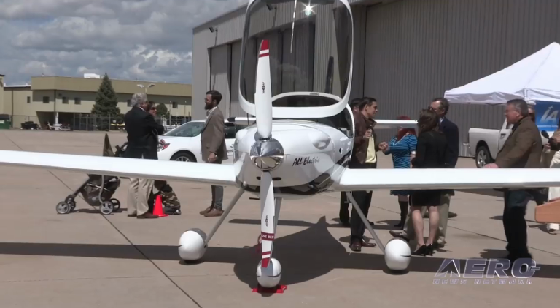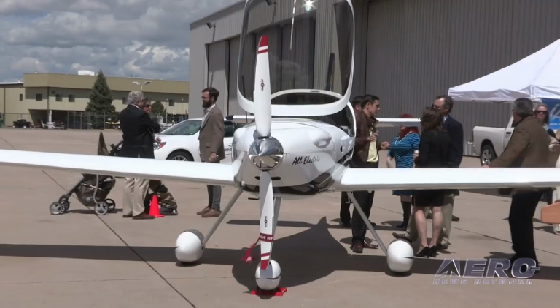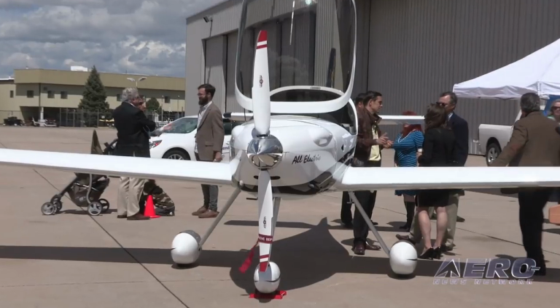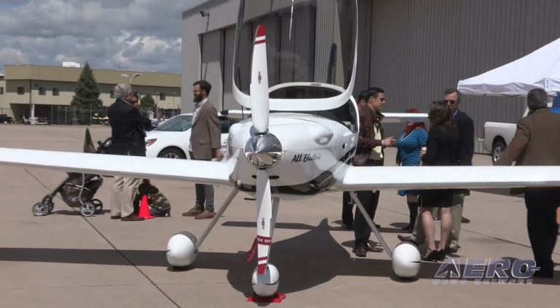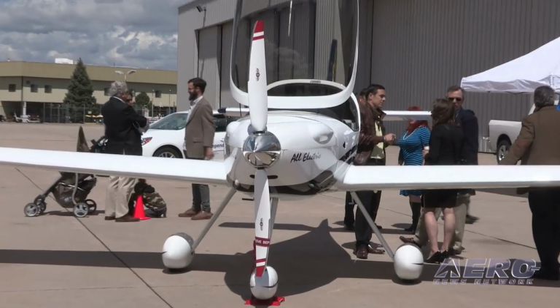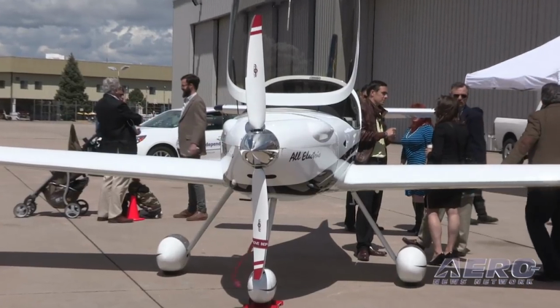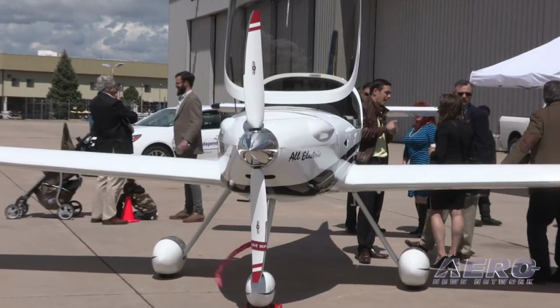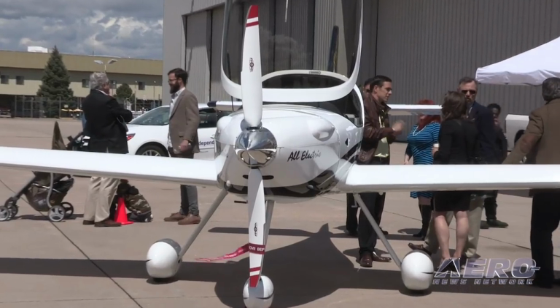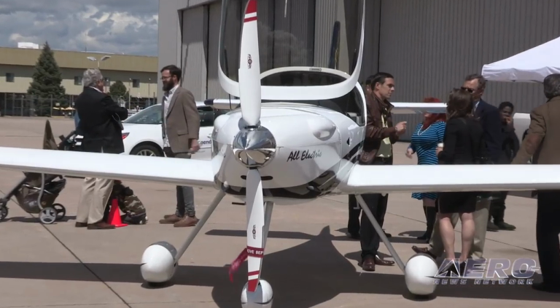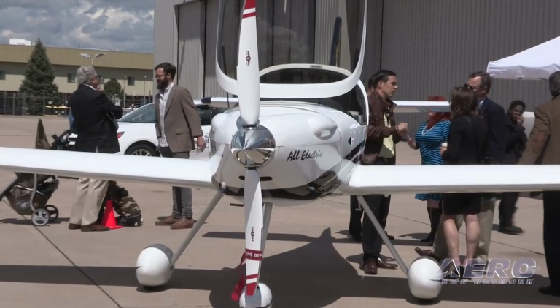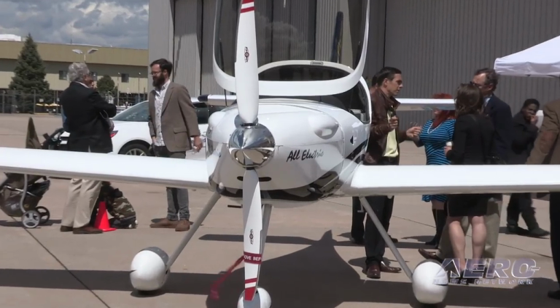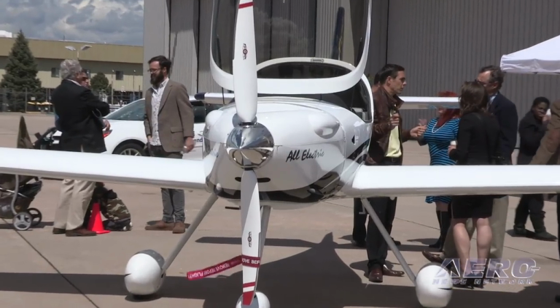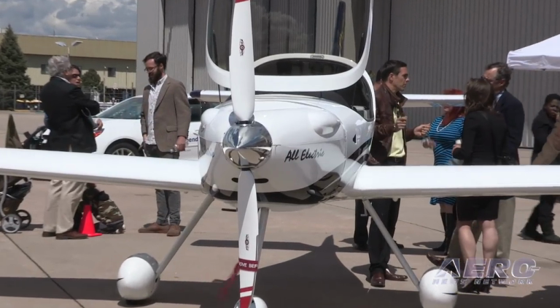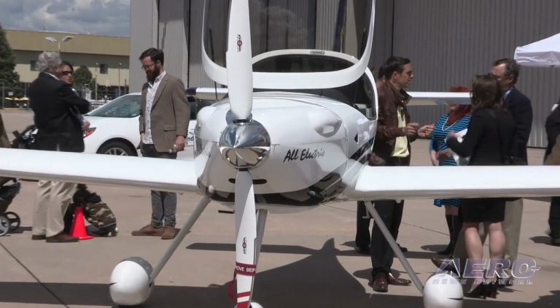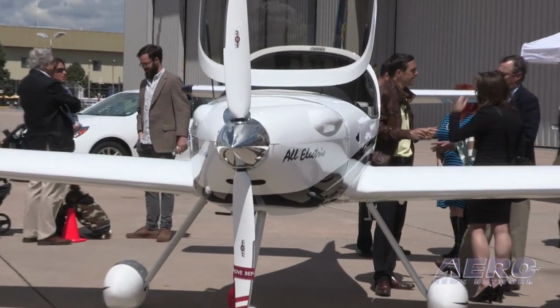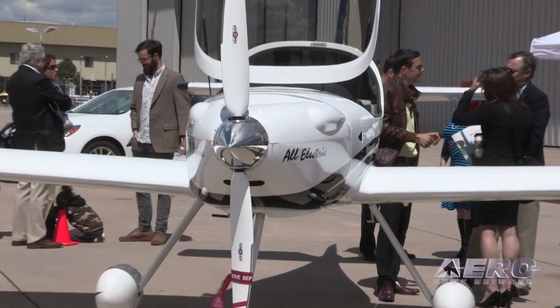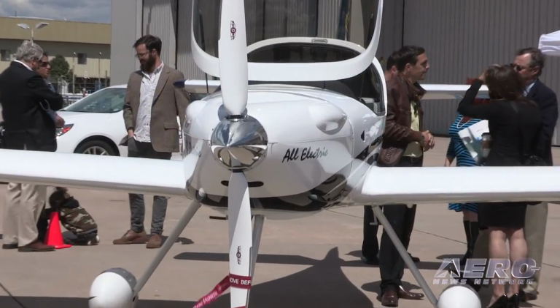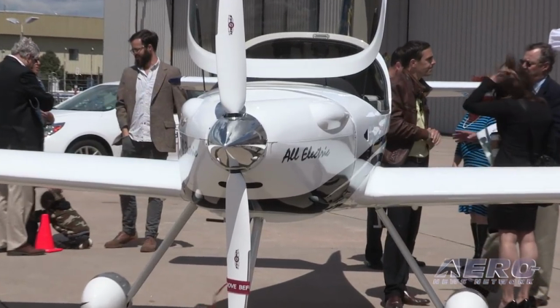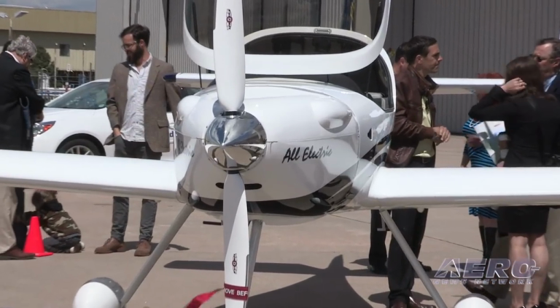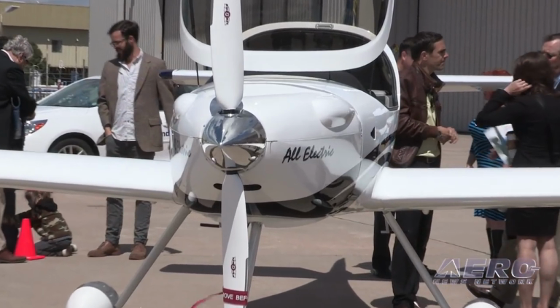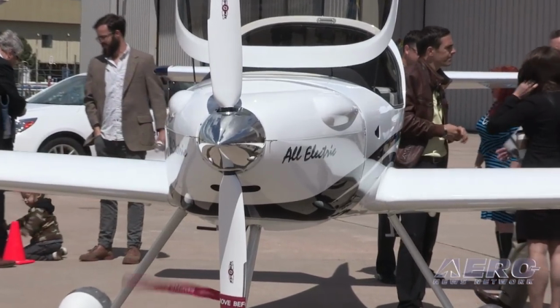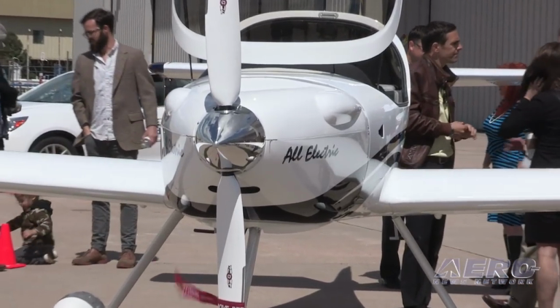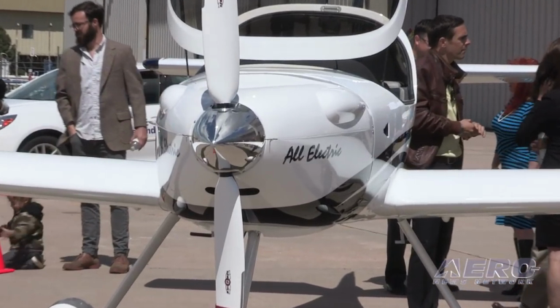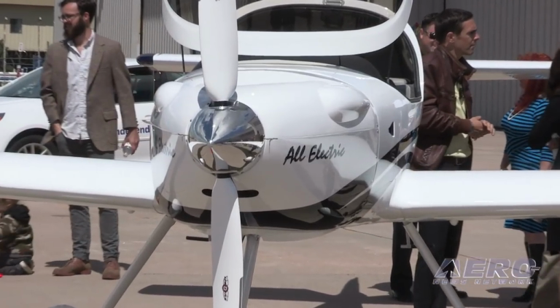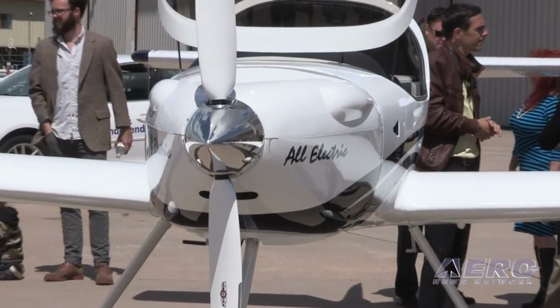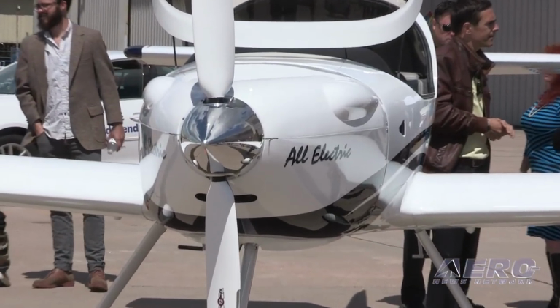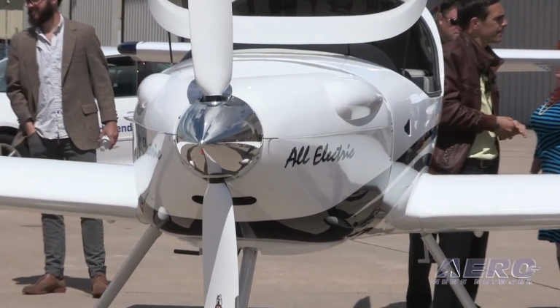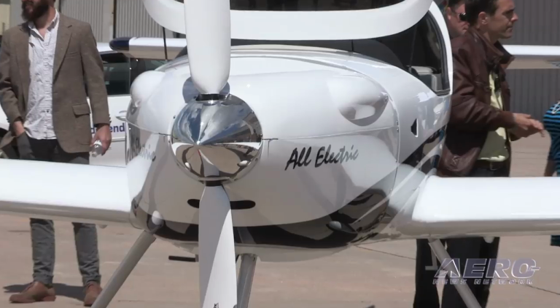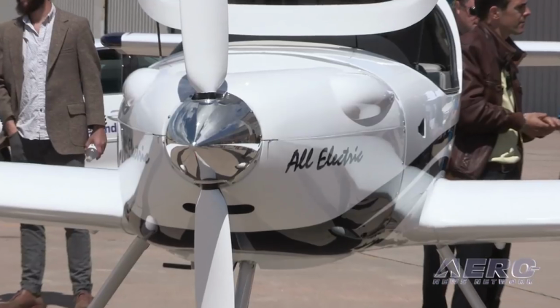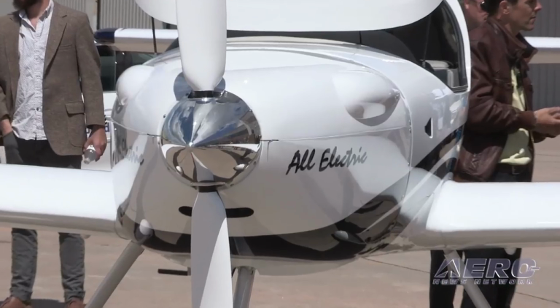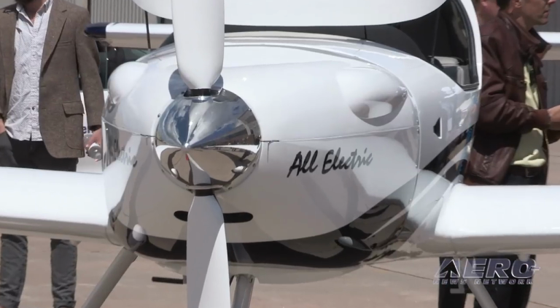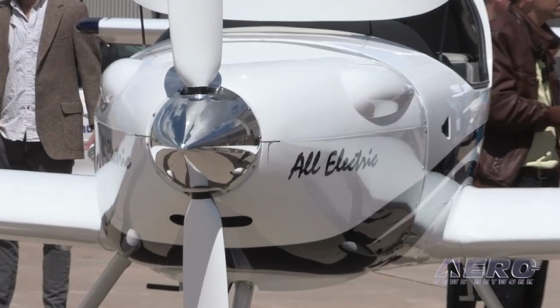Regarding an avionics partner for the four-place airplane, they are currently in talks with Avidyne and look forward to working together with them.